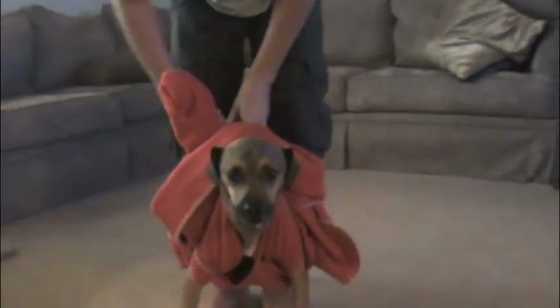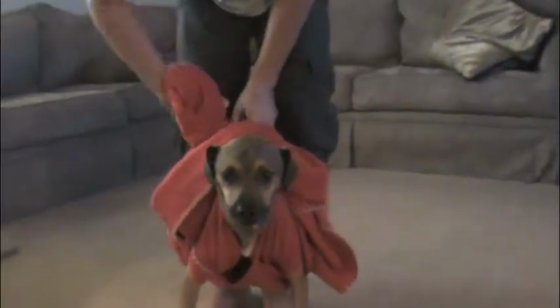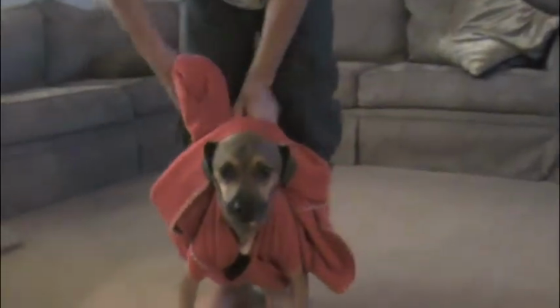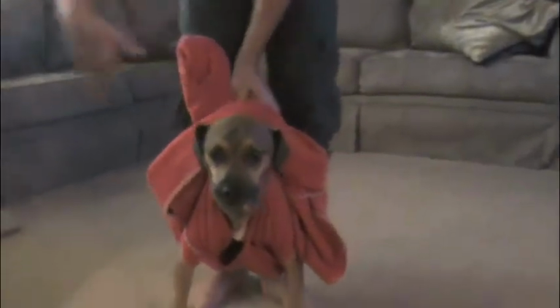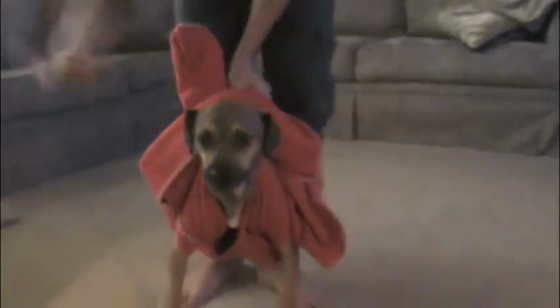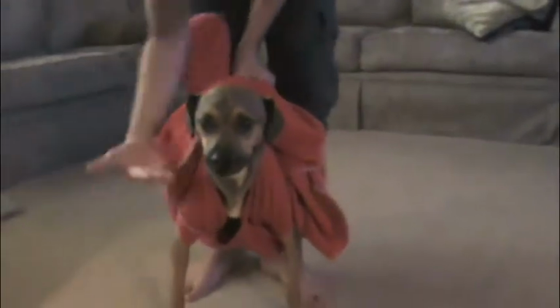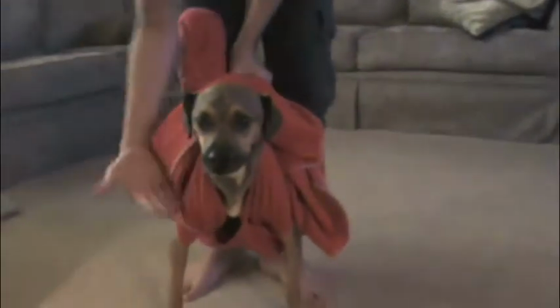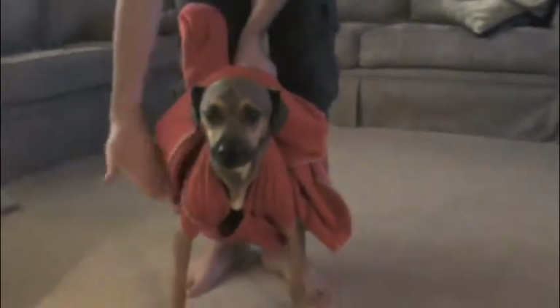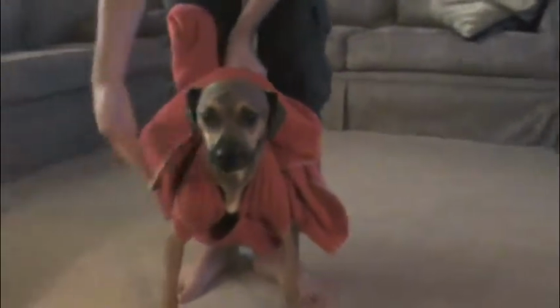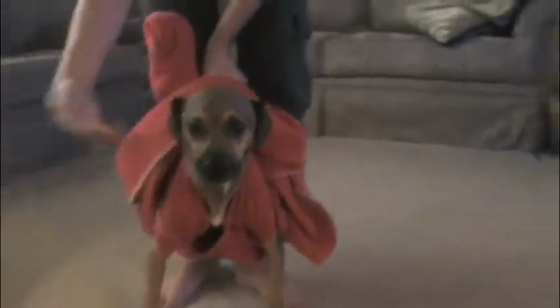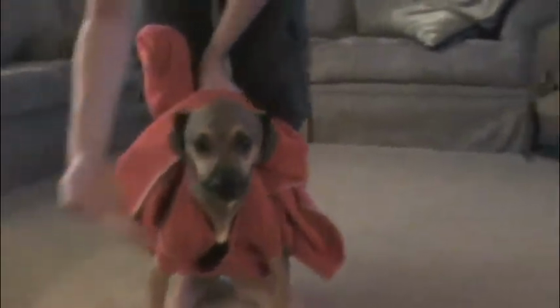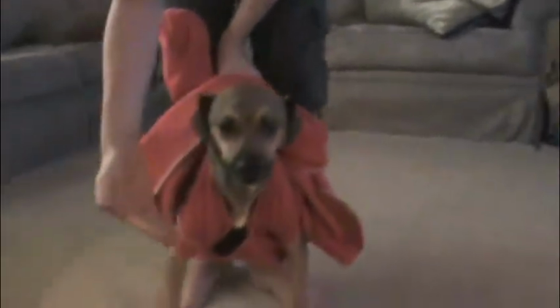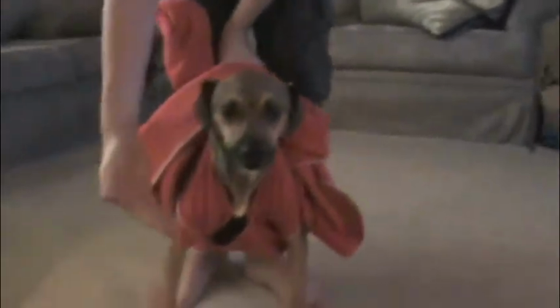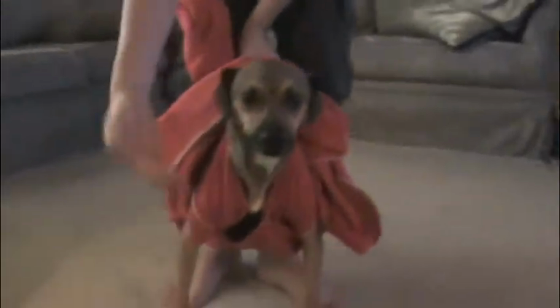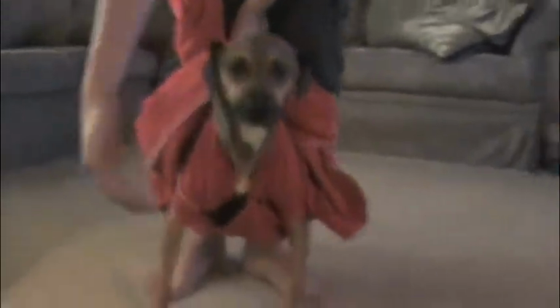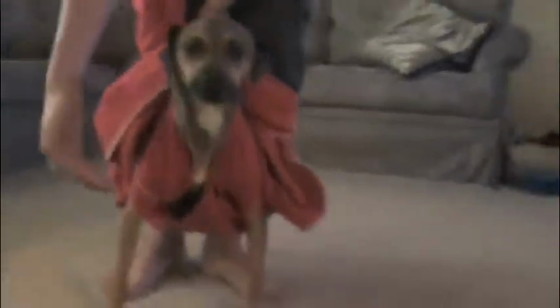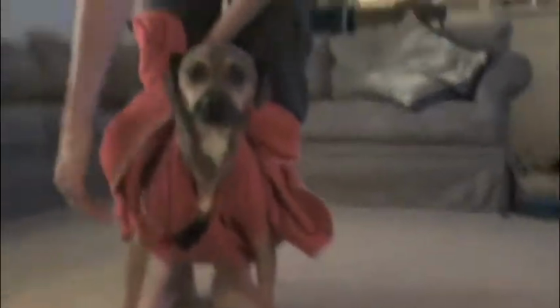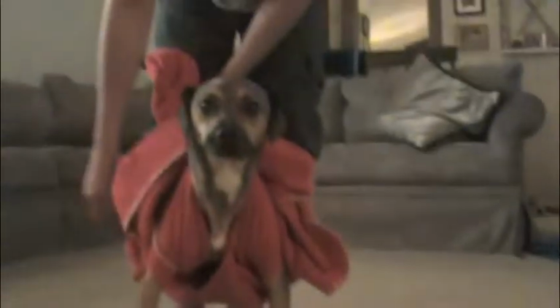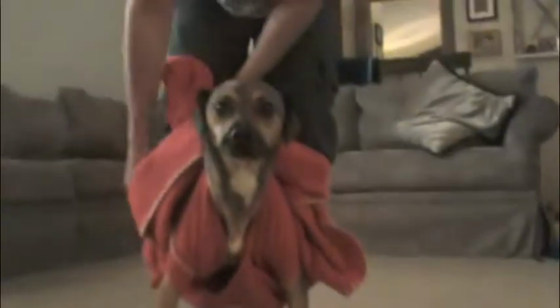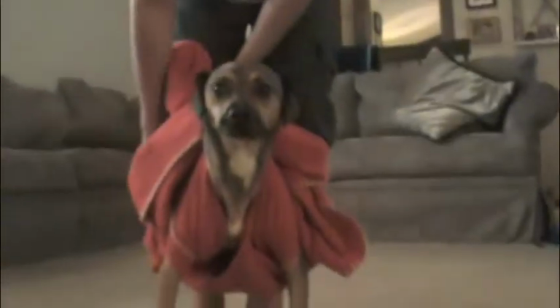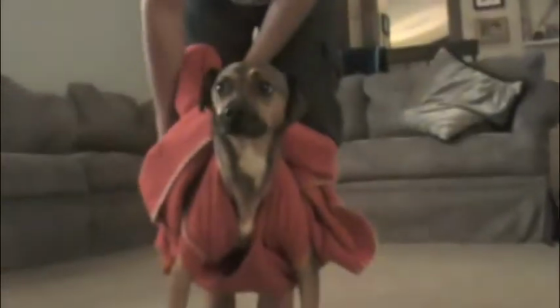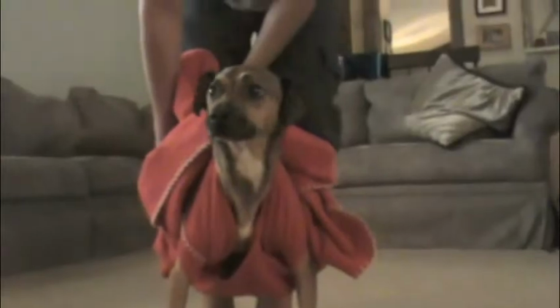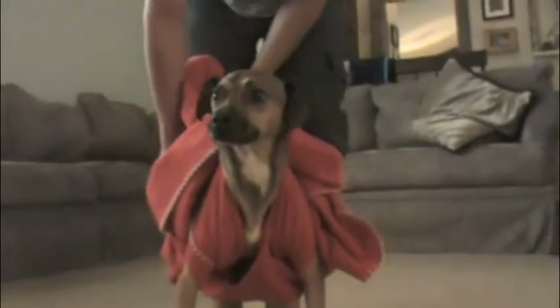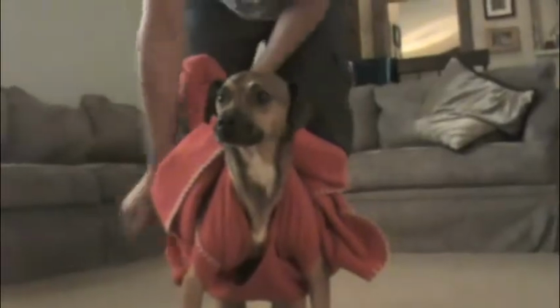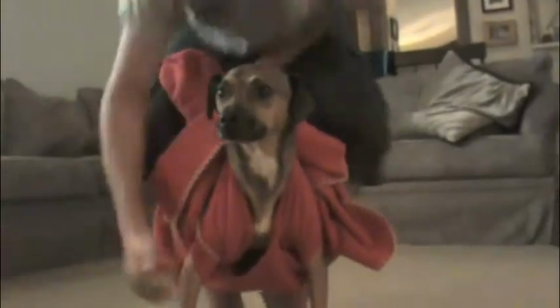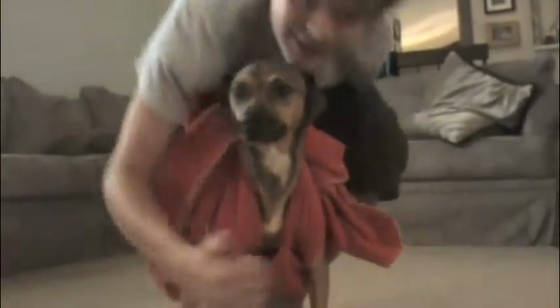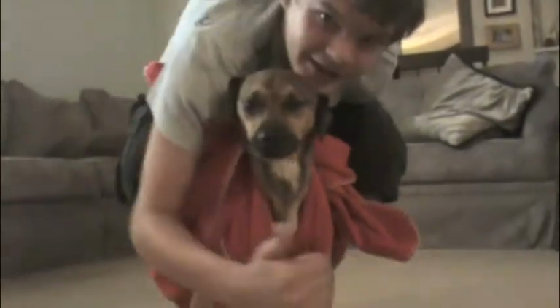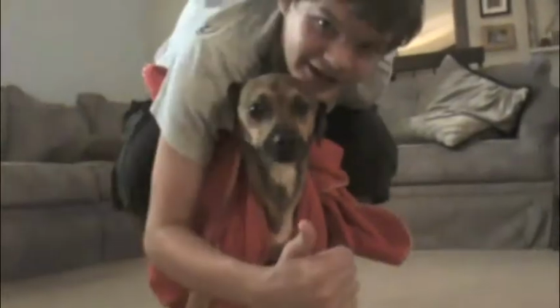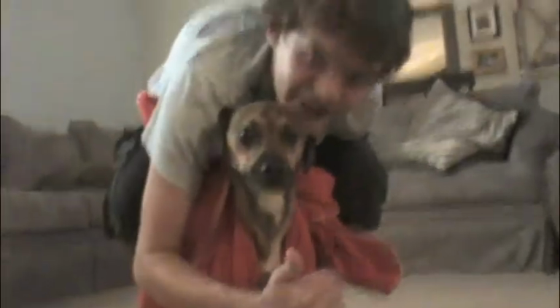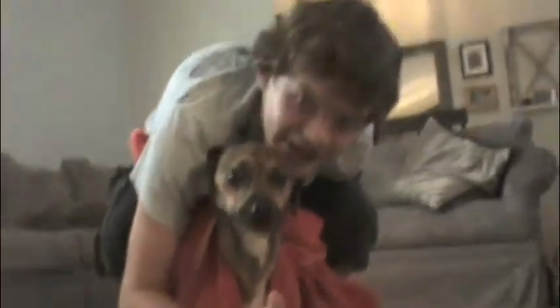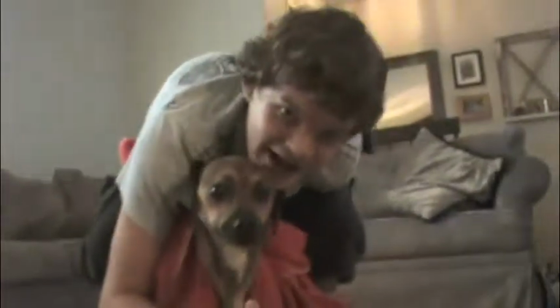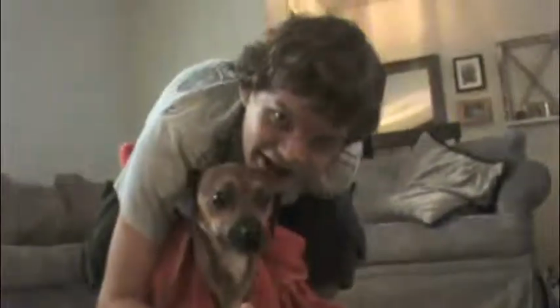And tuck in the excess blanket. And there you go — your very own doggy shirt. 1999. My good boy.